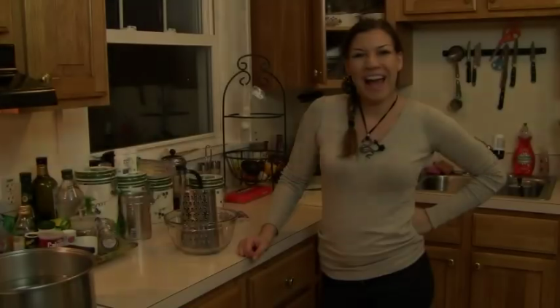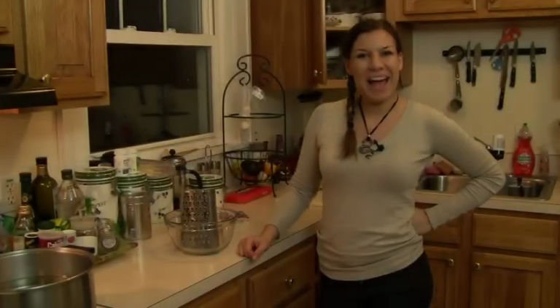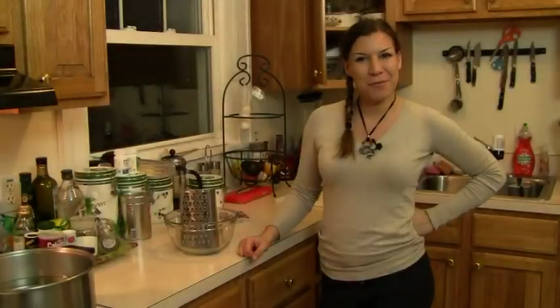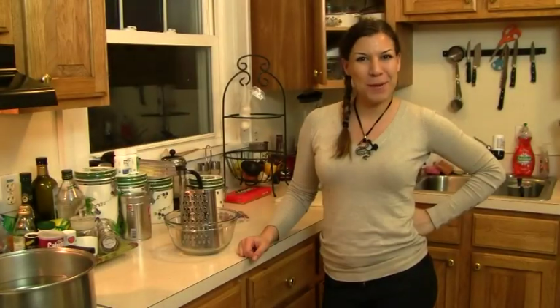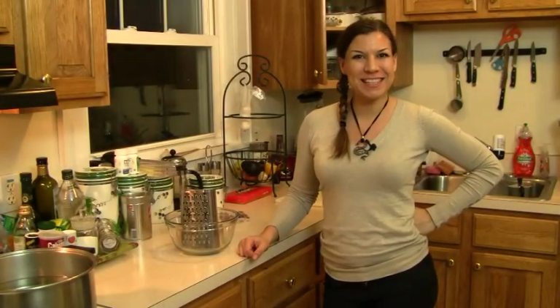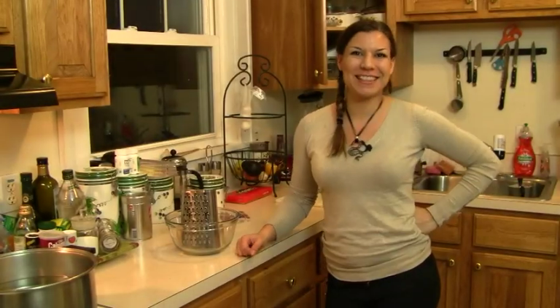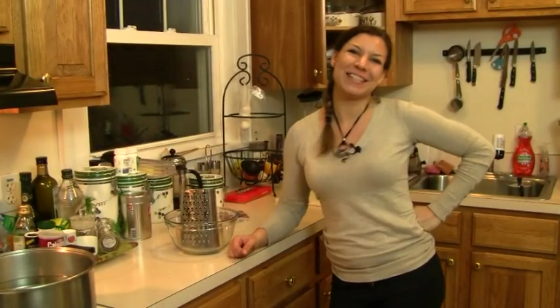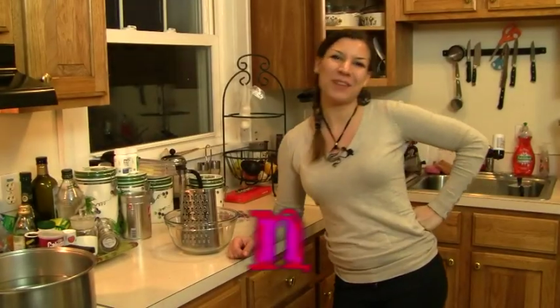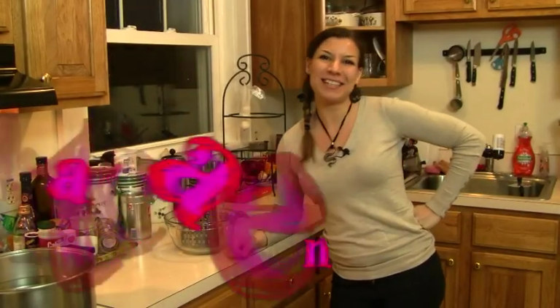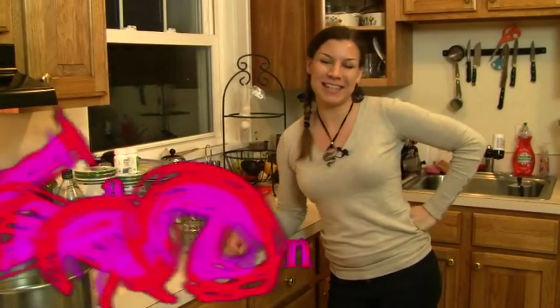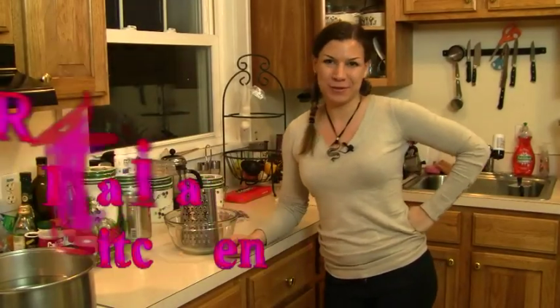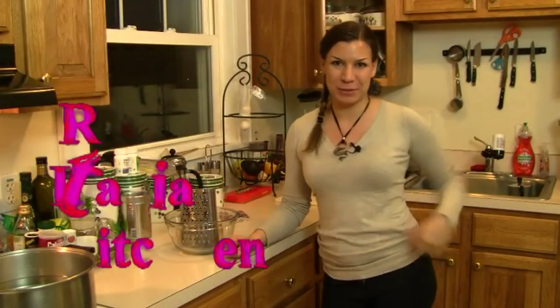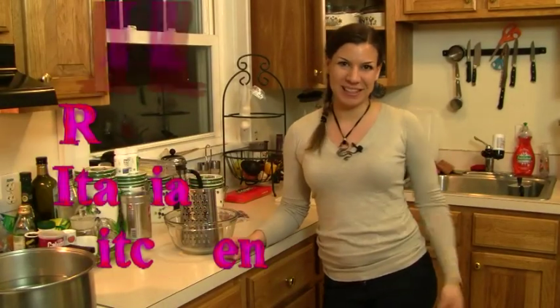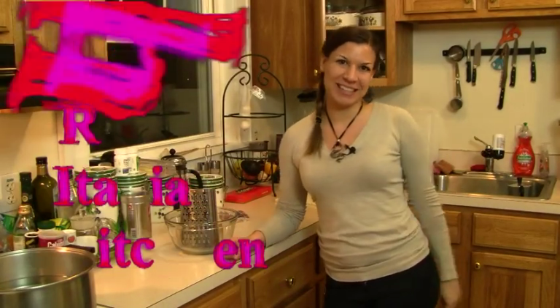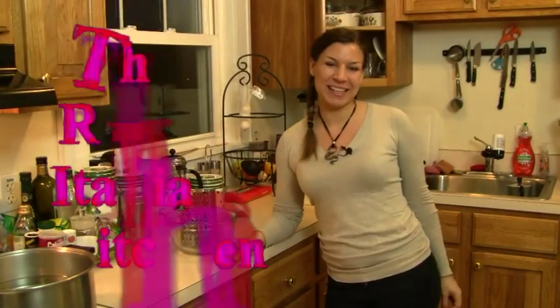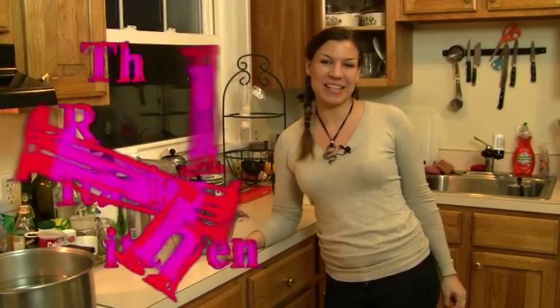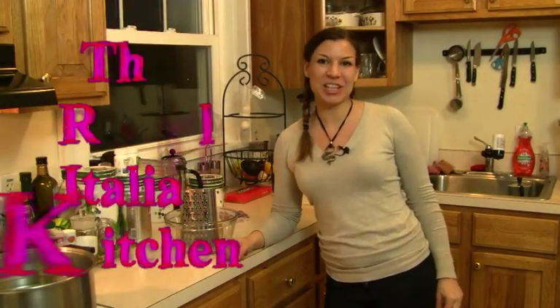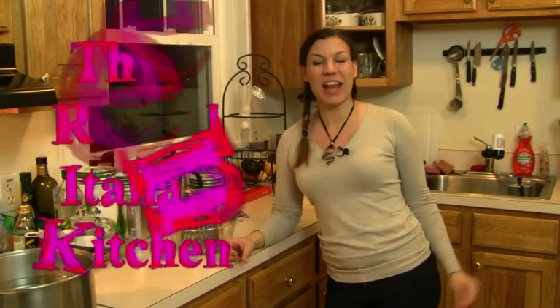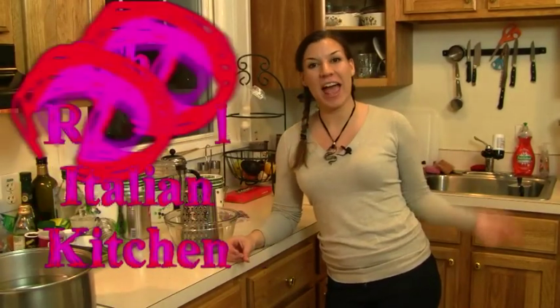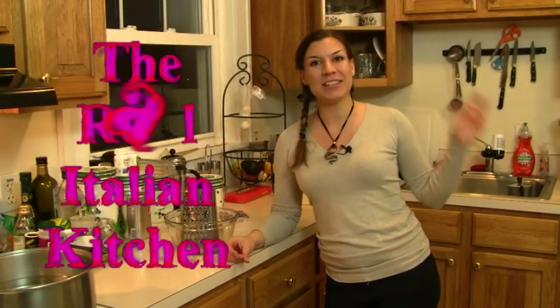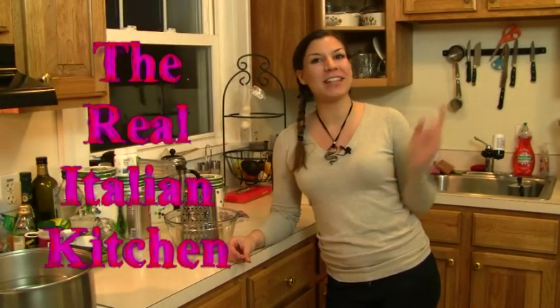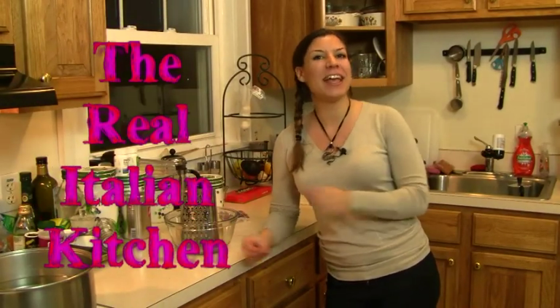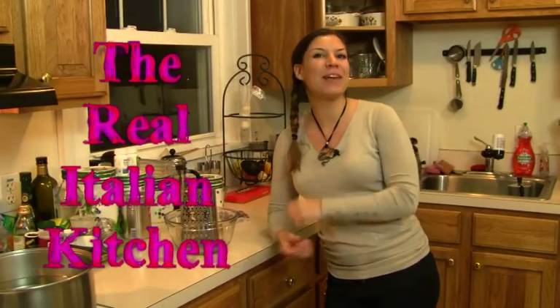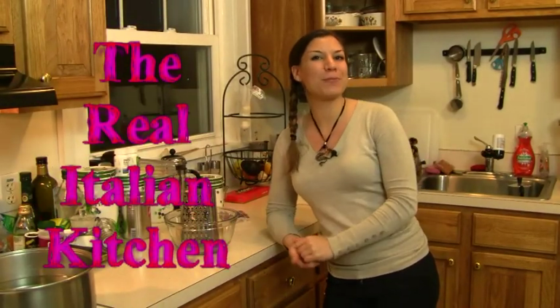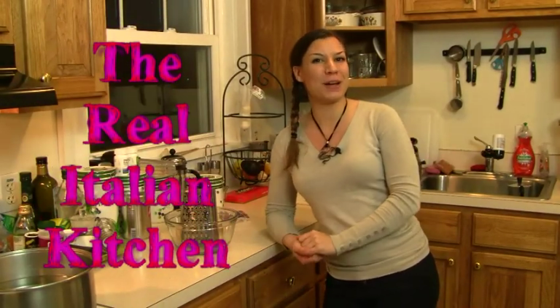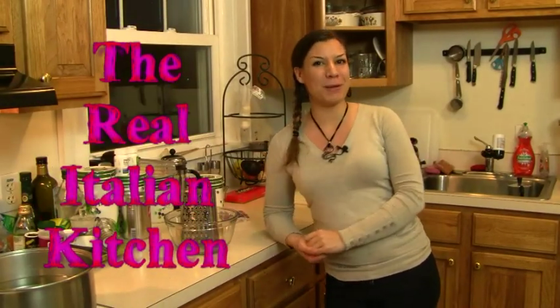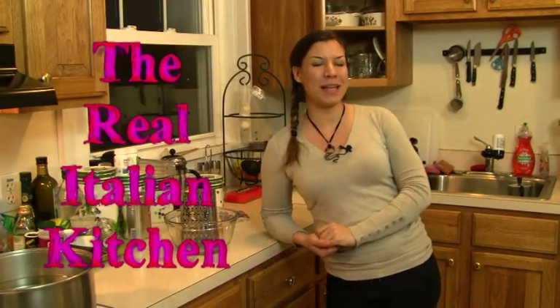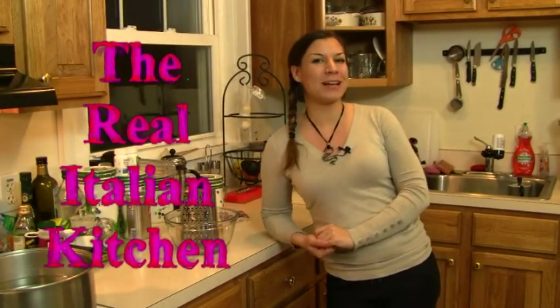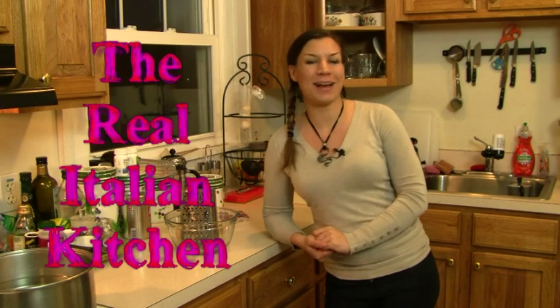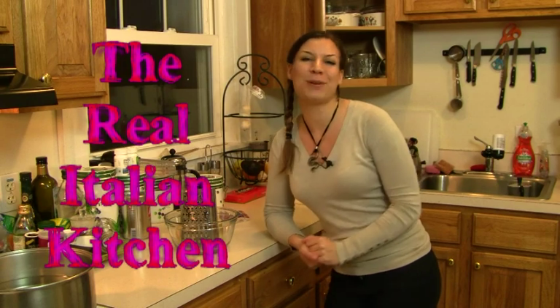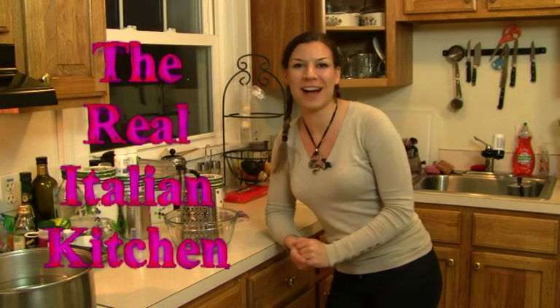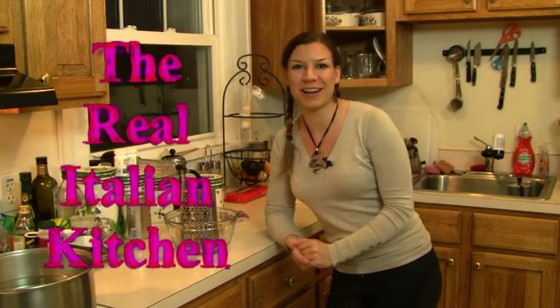Hi everybody, this is Valentina from The Real Italian Kitchen and today we are going to make carbonara.